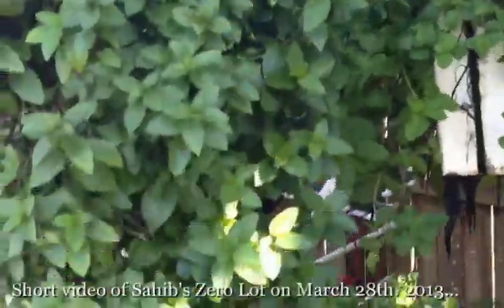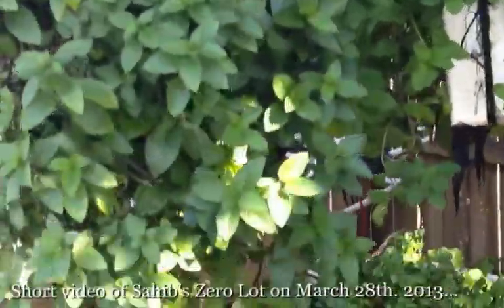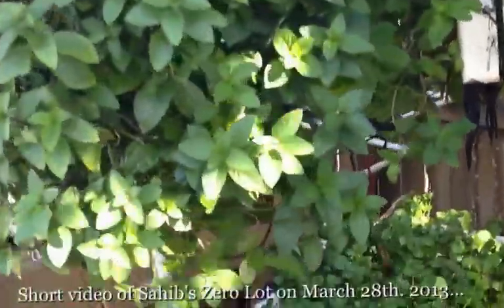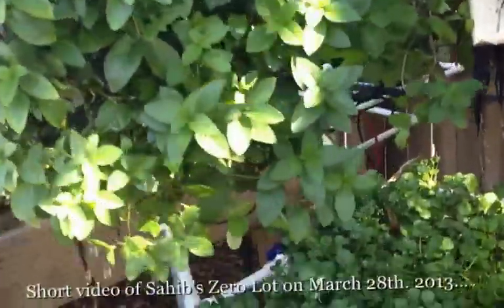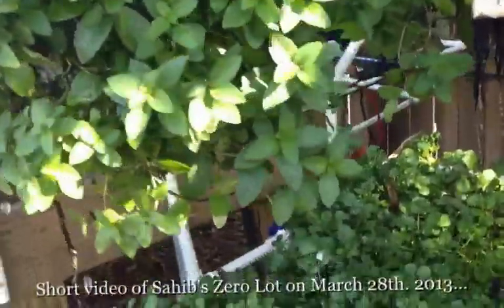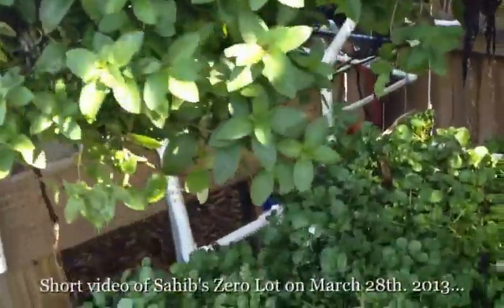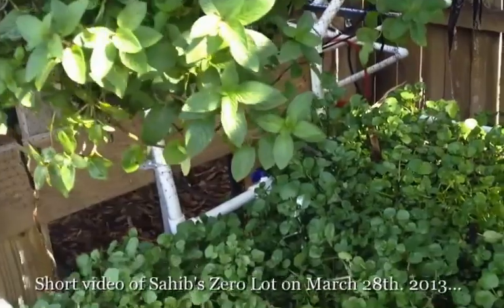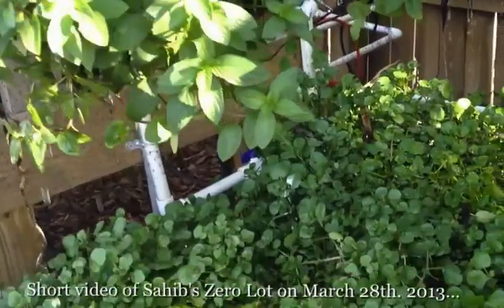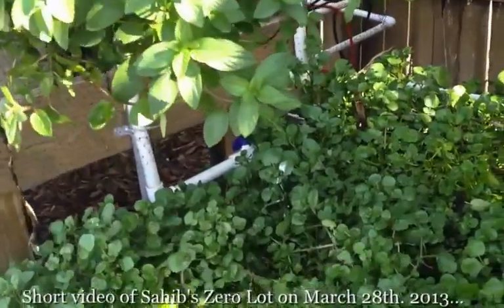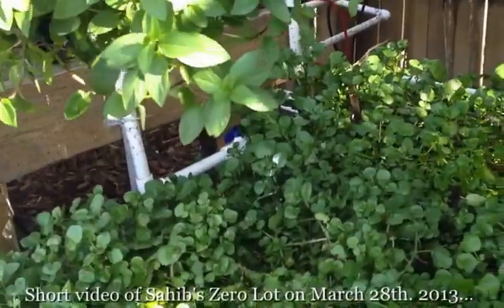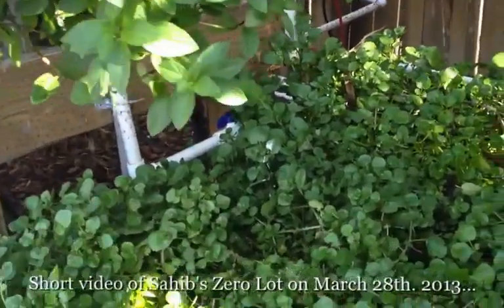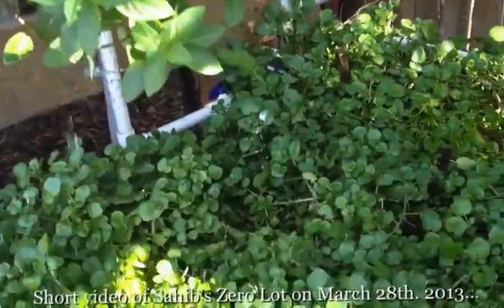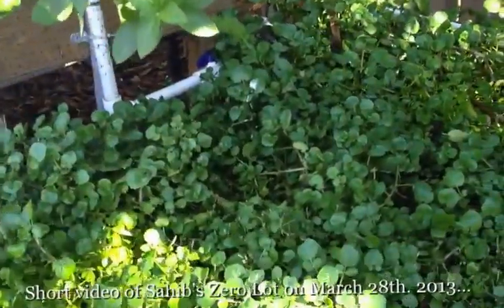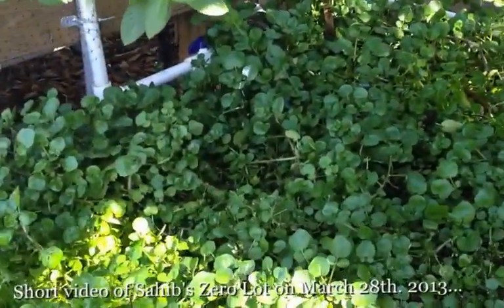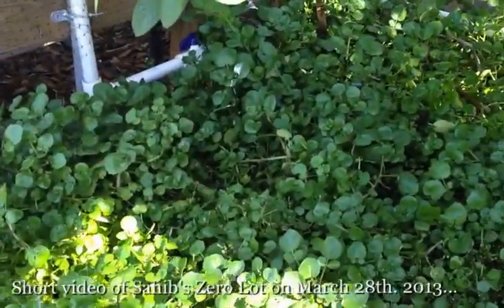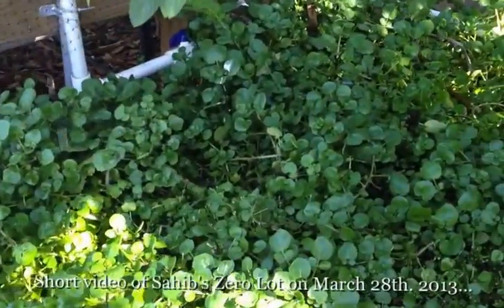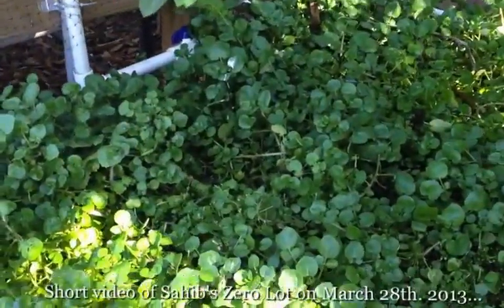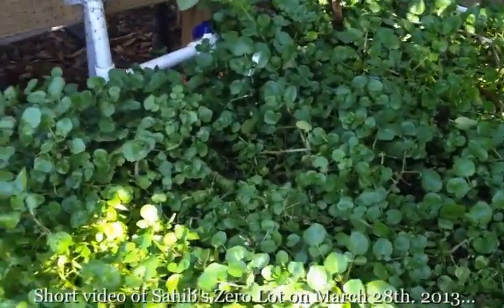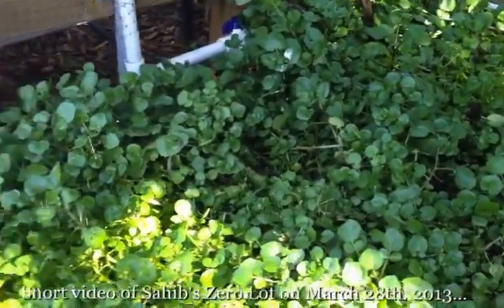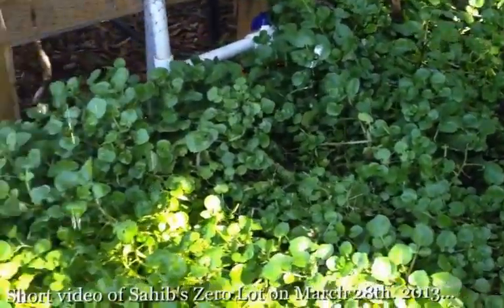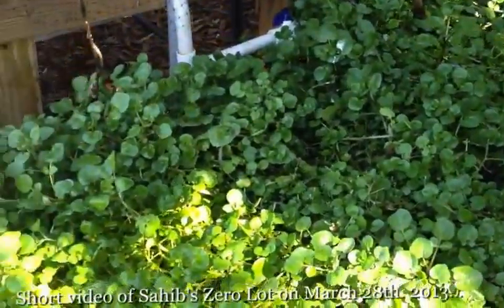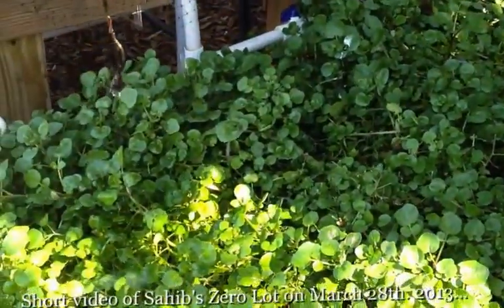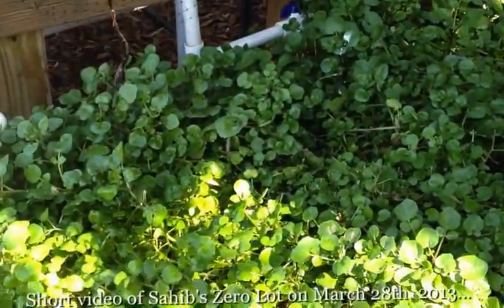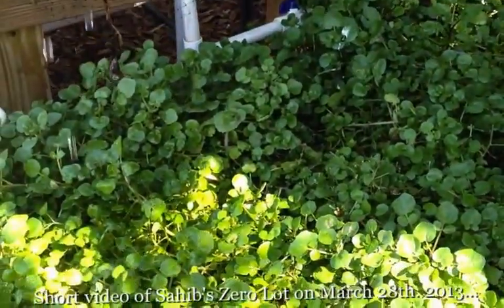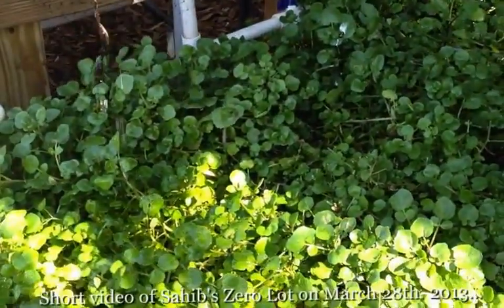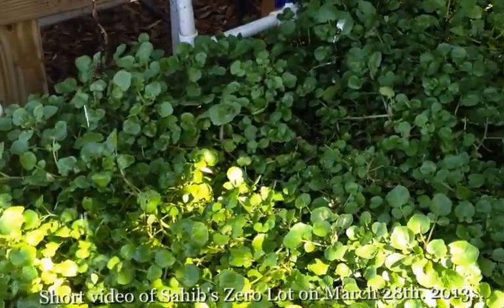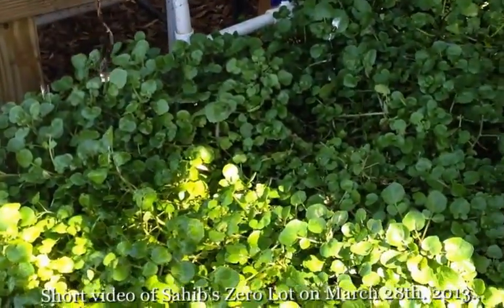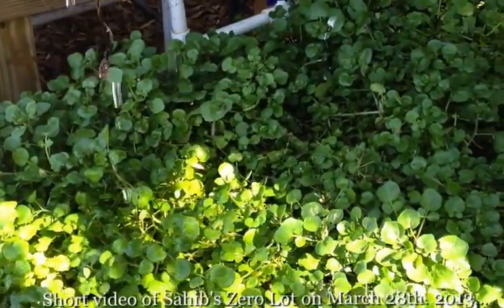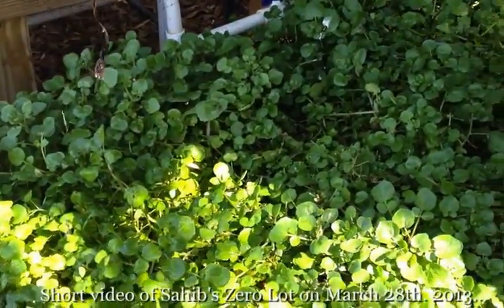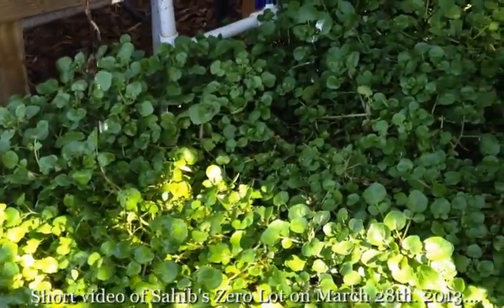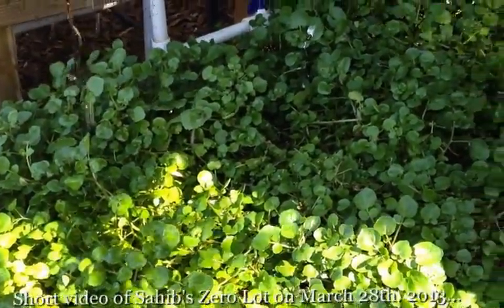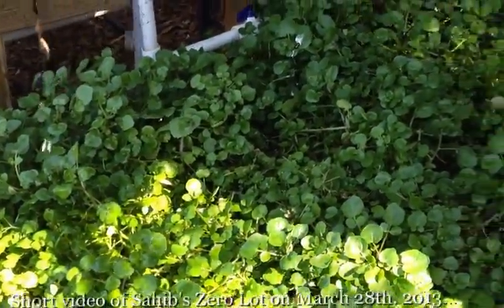Here we have watercress below. This was a media bed, this was a raft, then we turned it into a media bed.